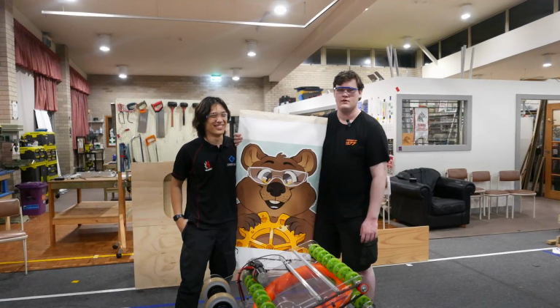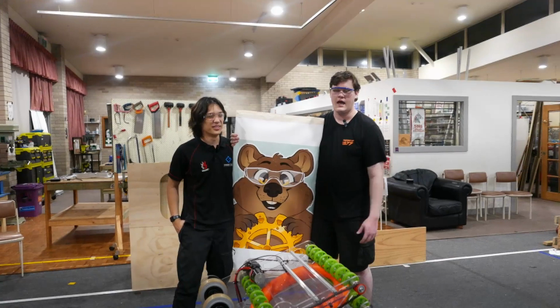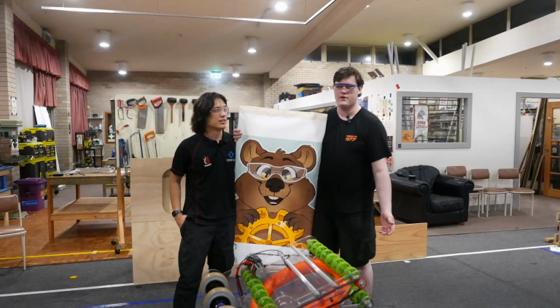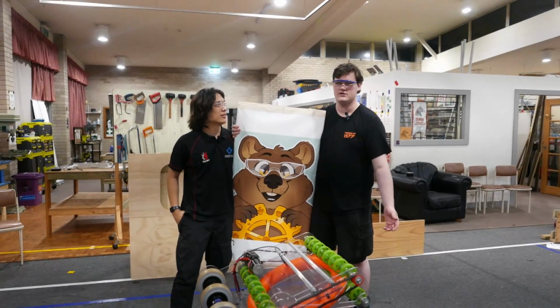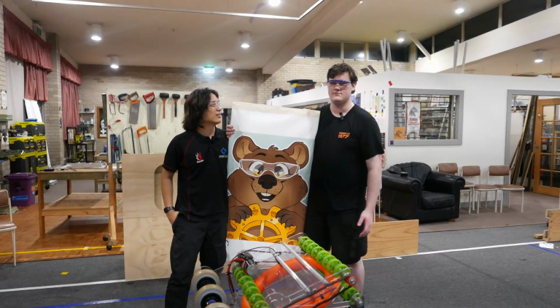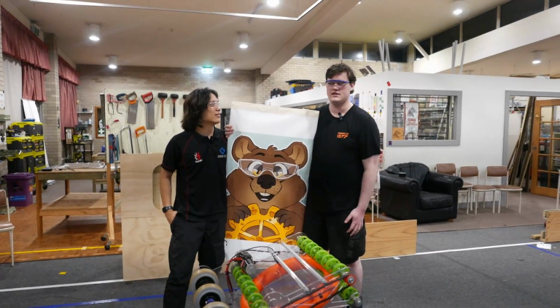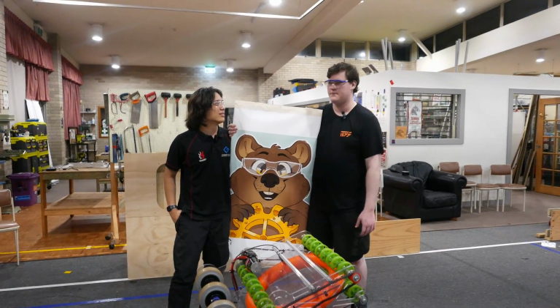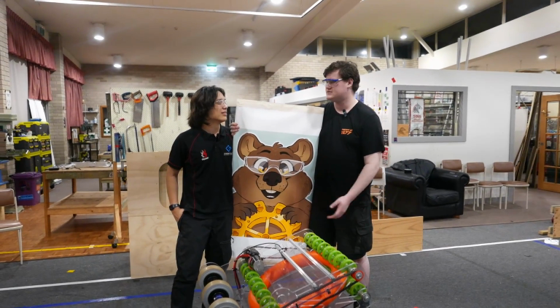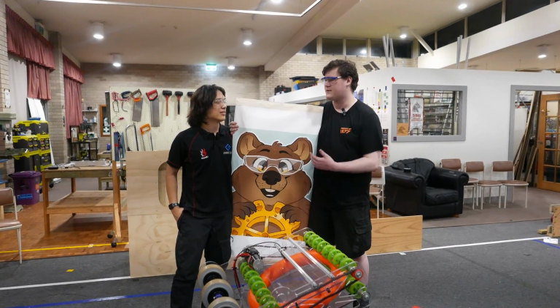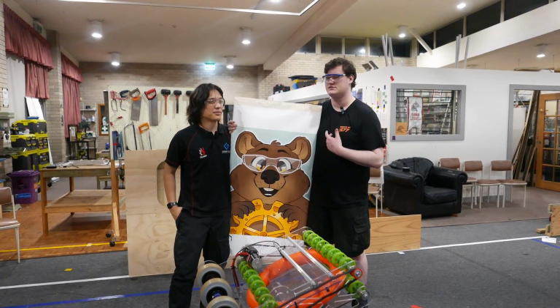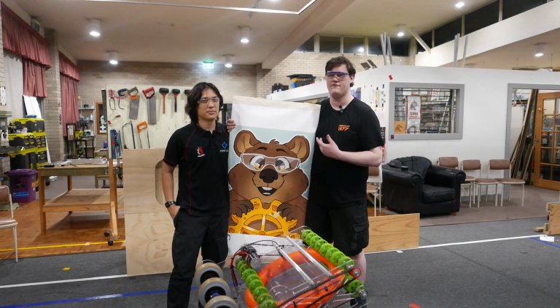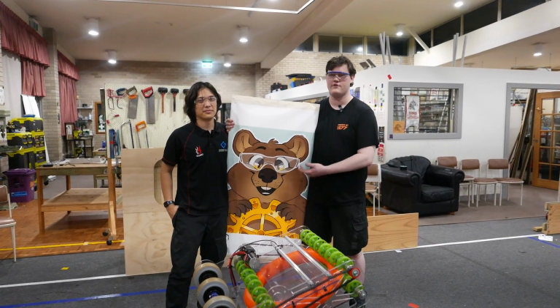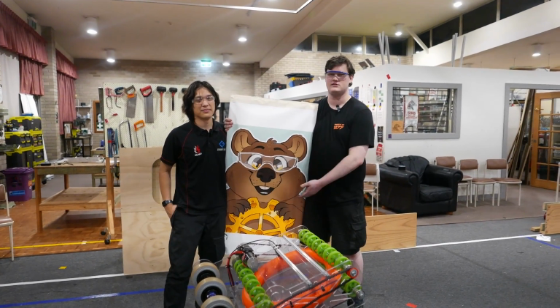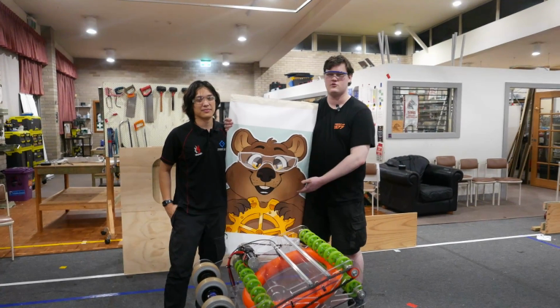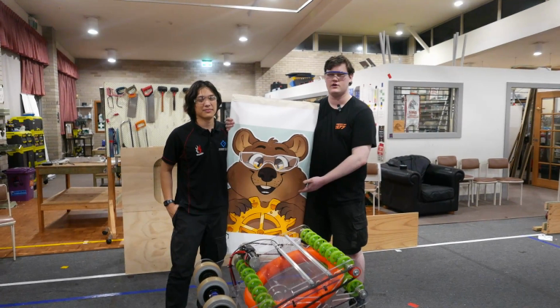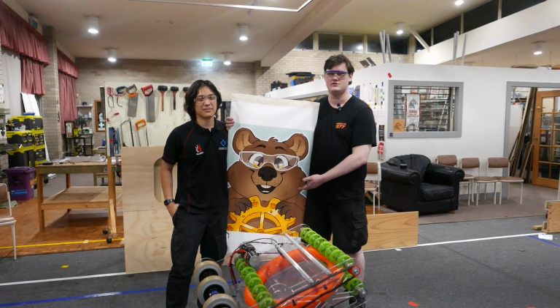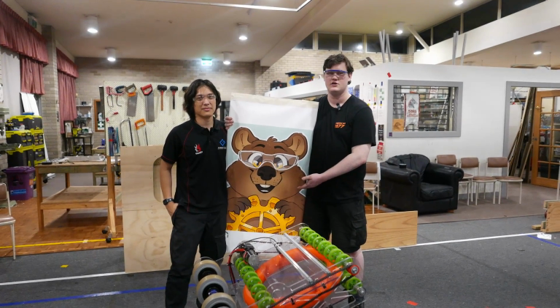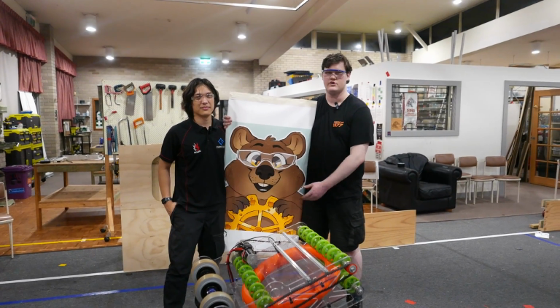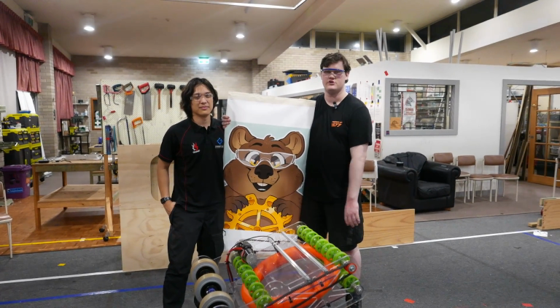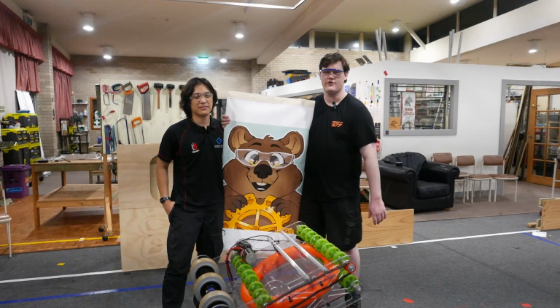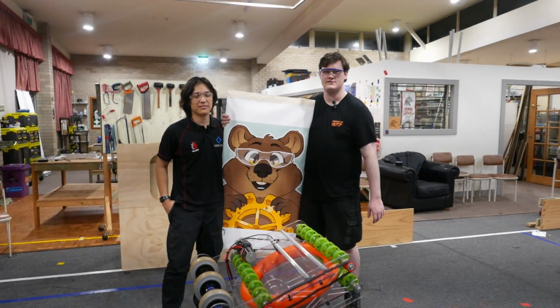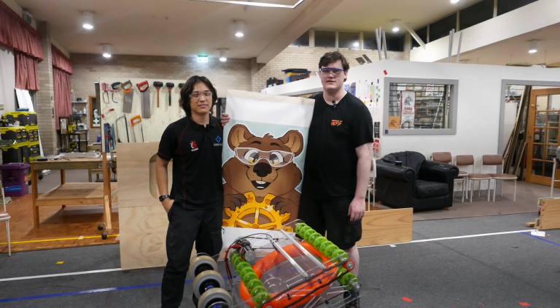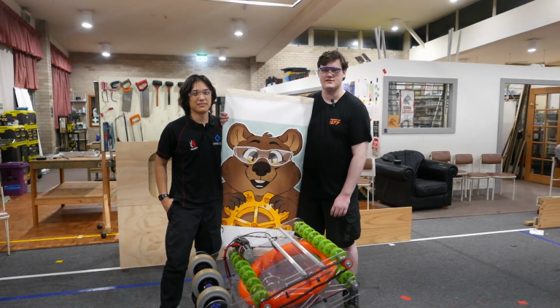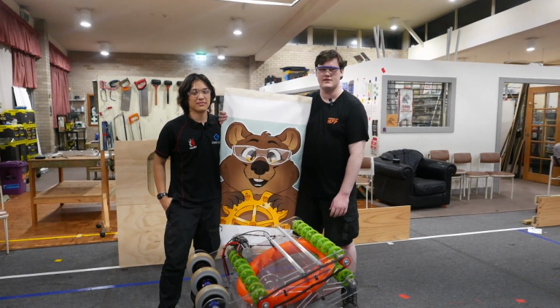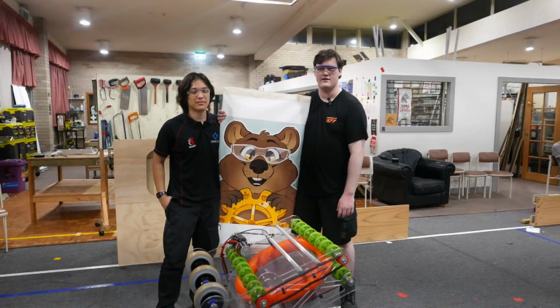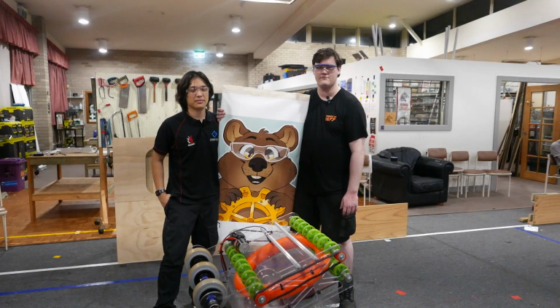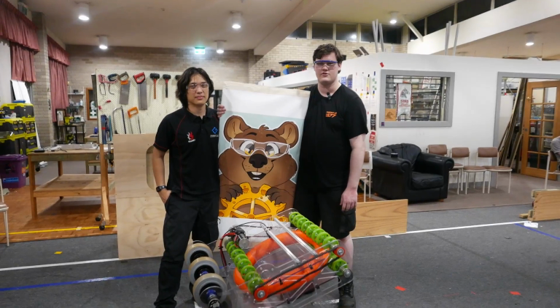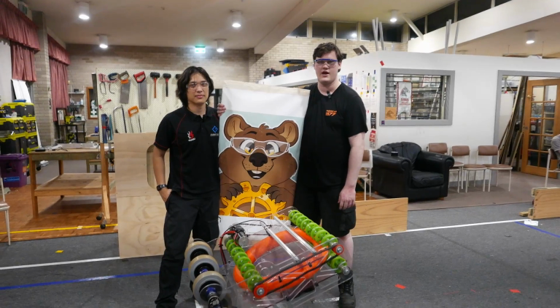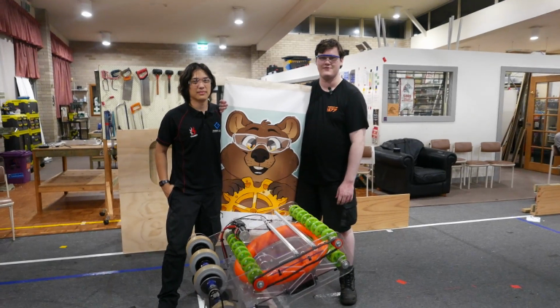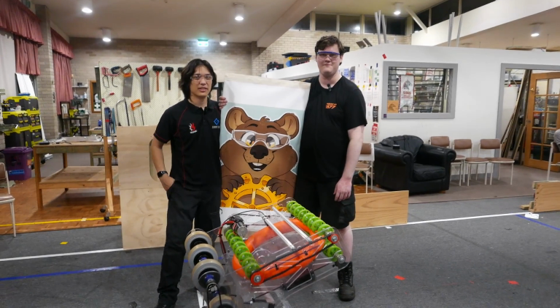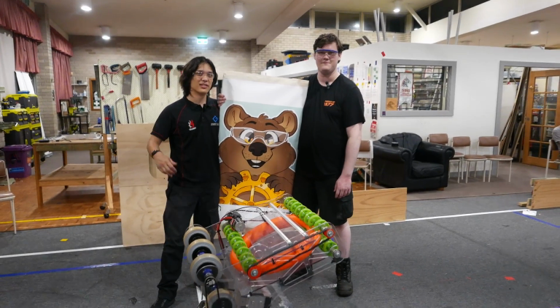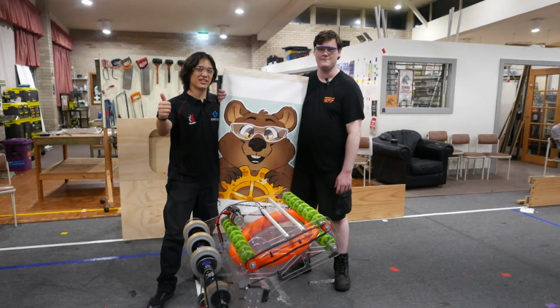That pretty much sums it up. Zach, myself, and the rest of the Quokkas wish you a great season and good luck.